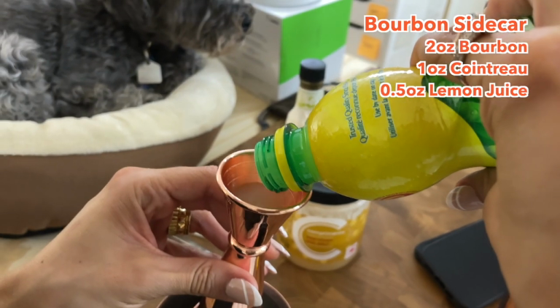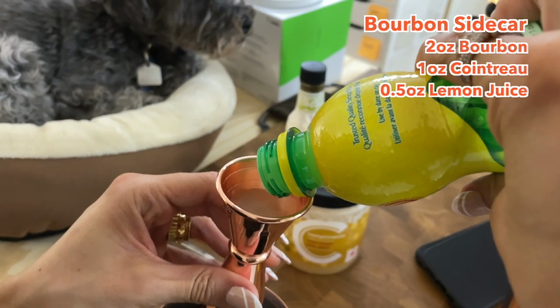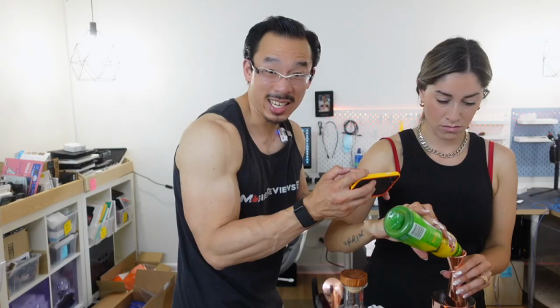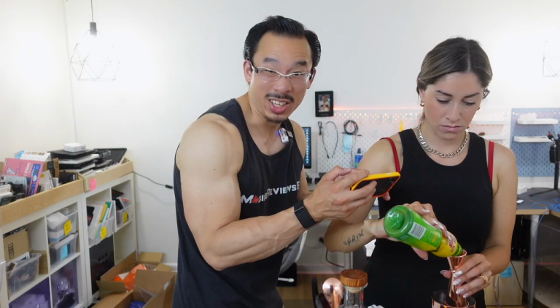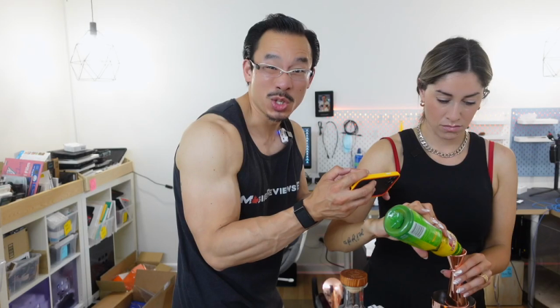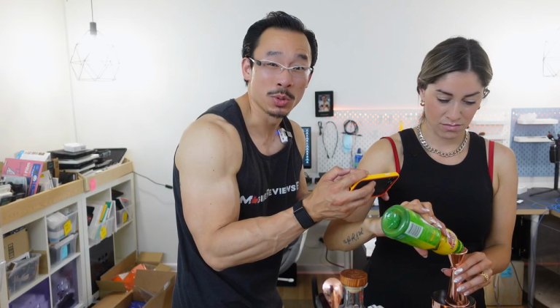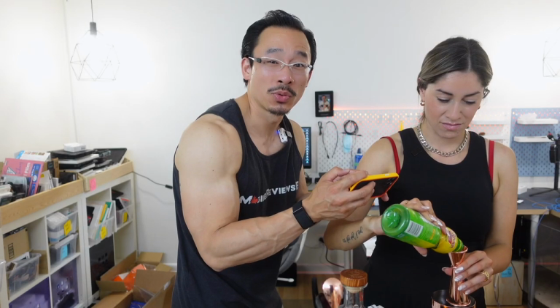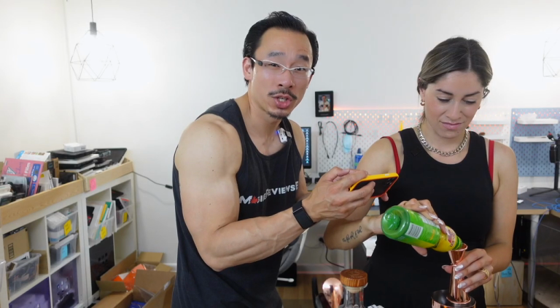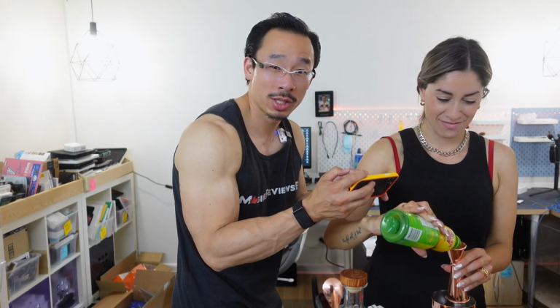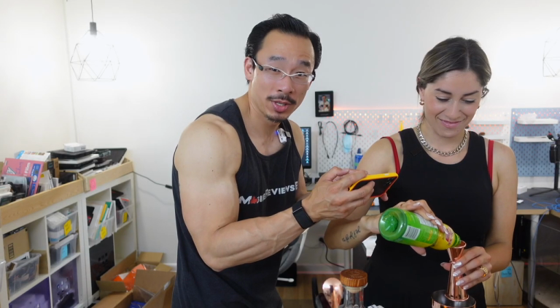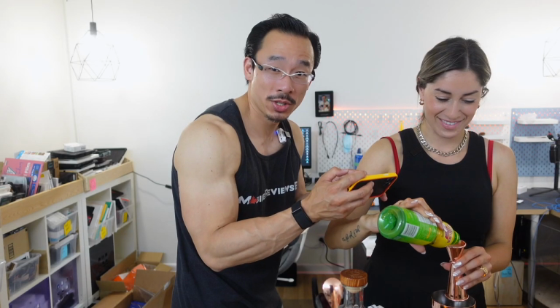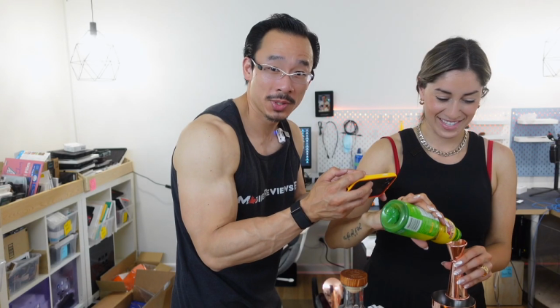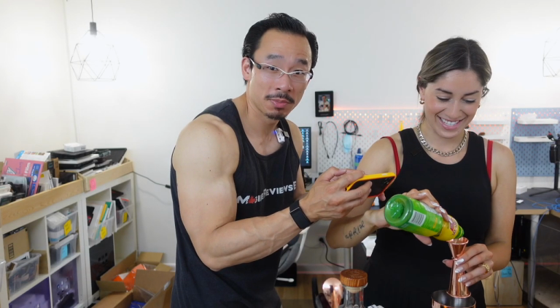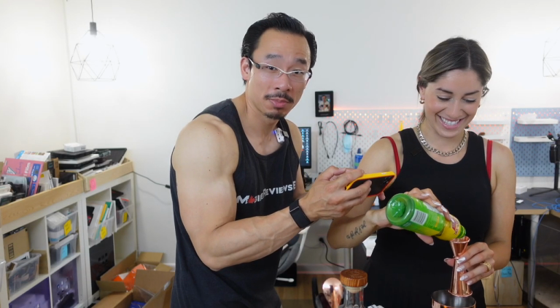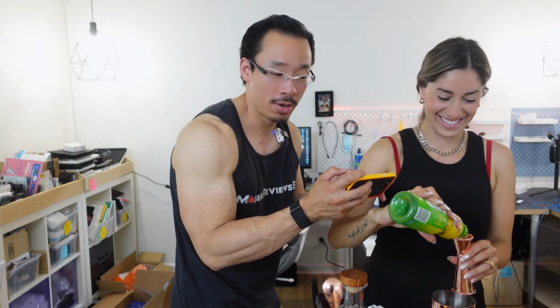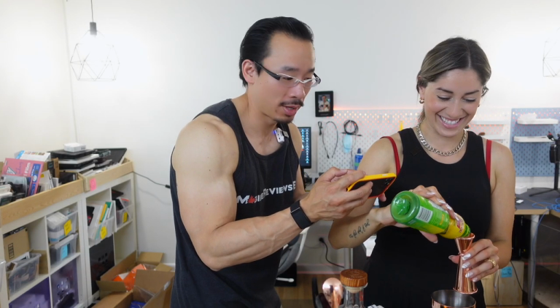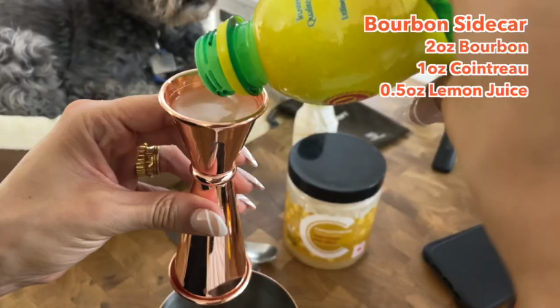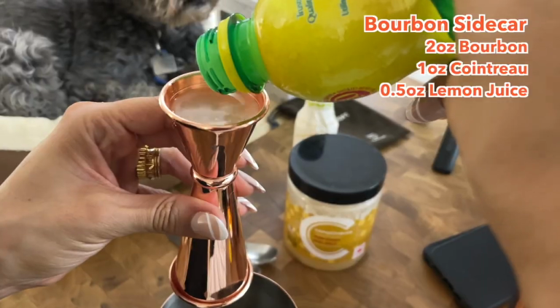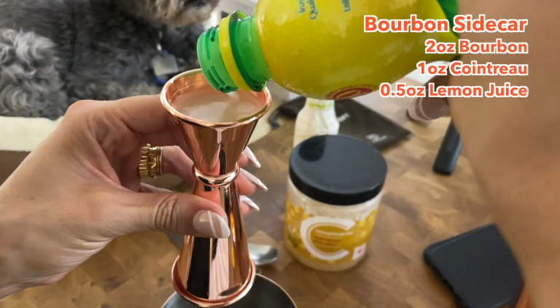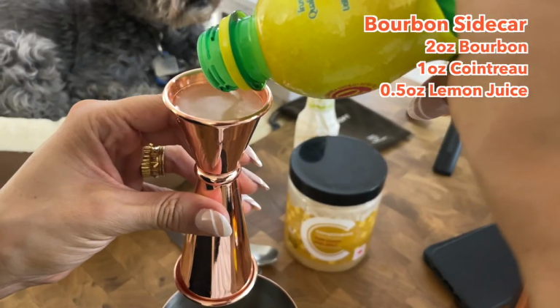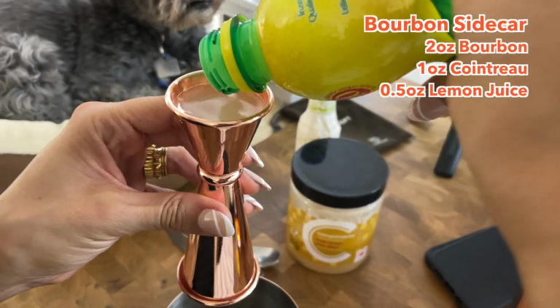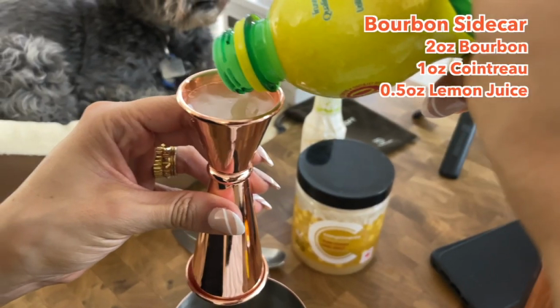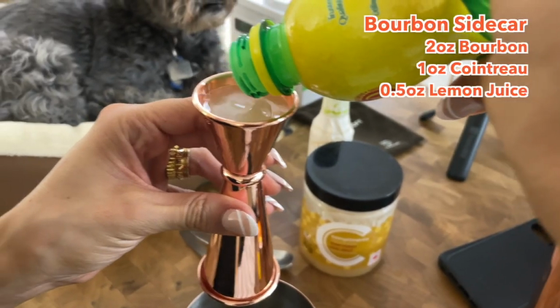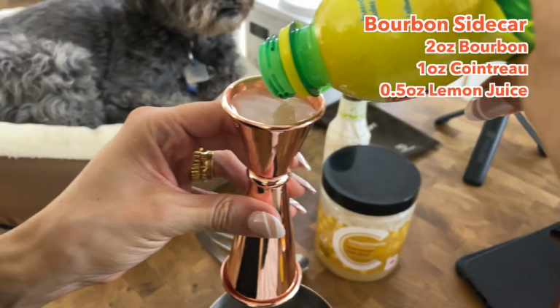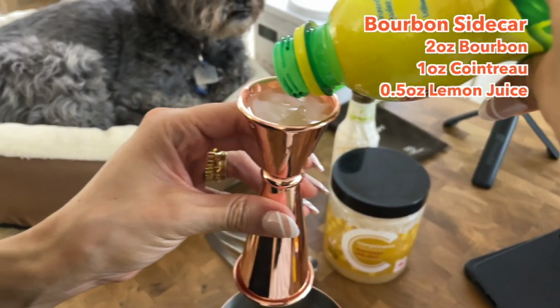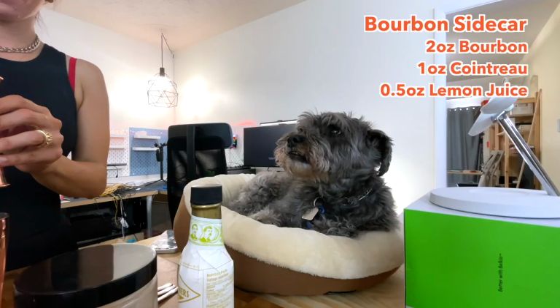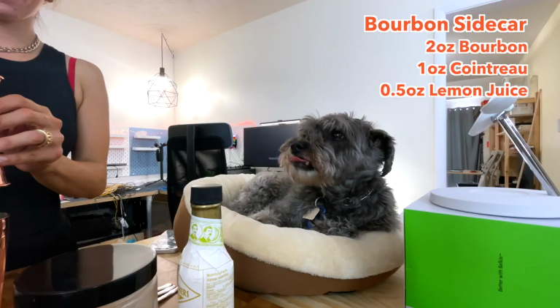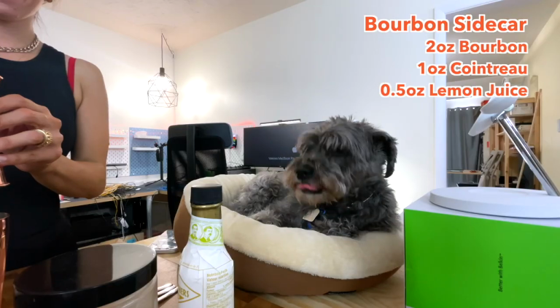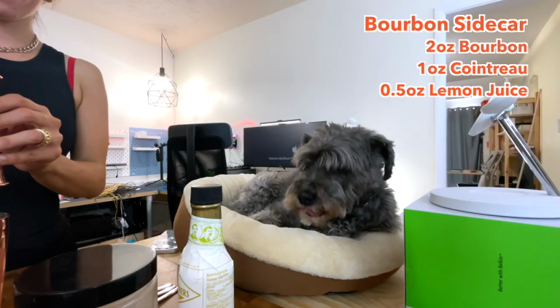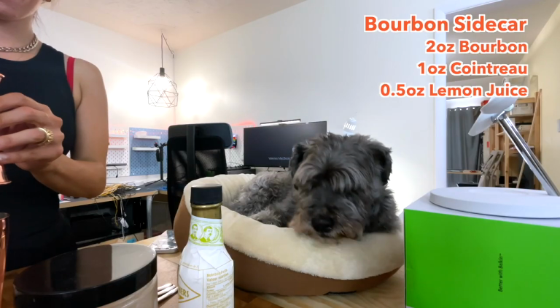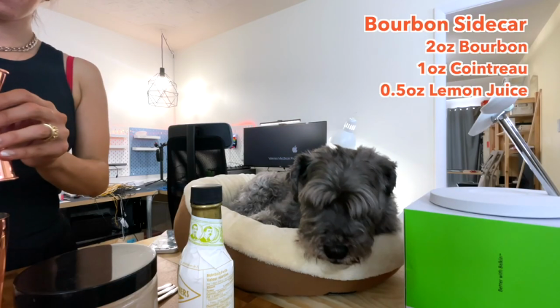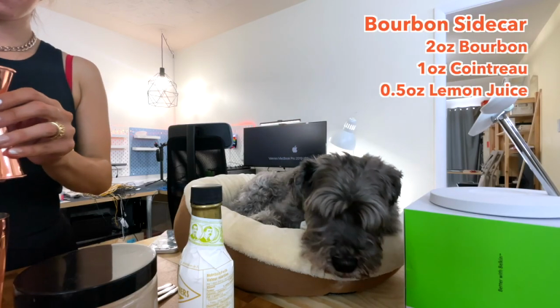Technically you should use fresh lemon juice, but I don't think we have enough and it's hard to do on screen.